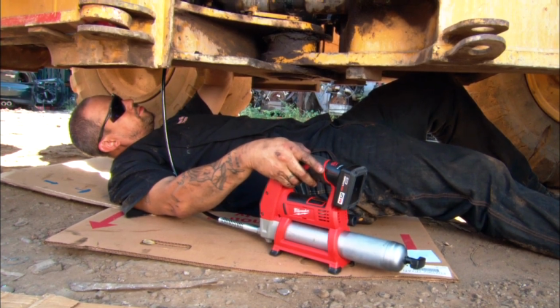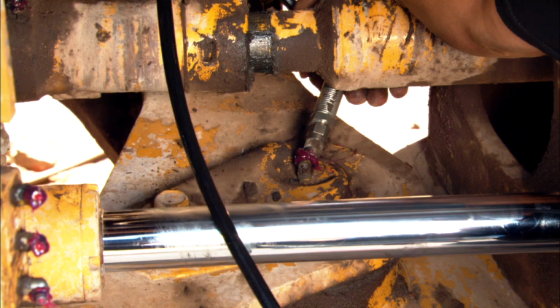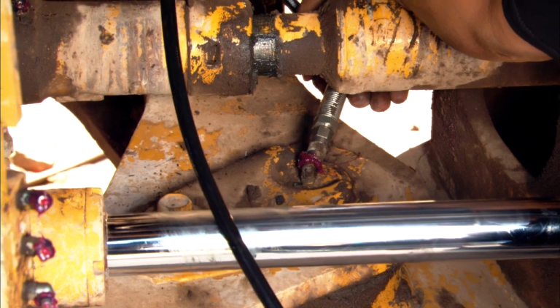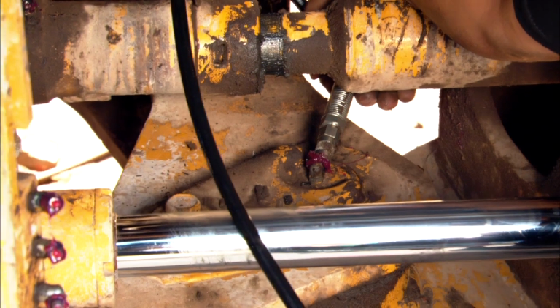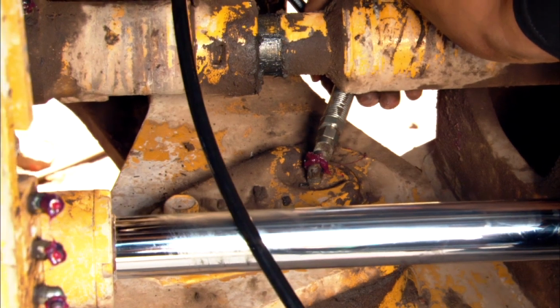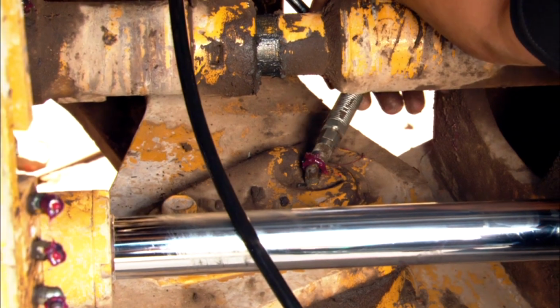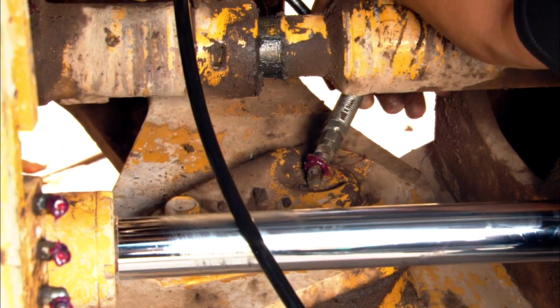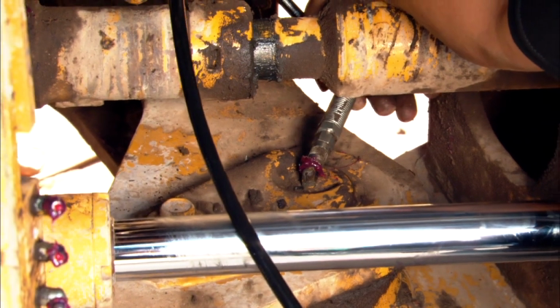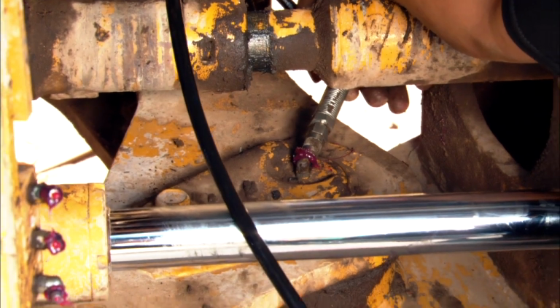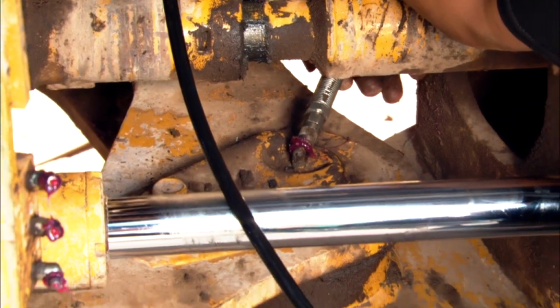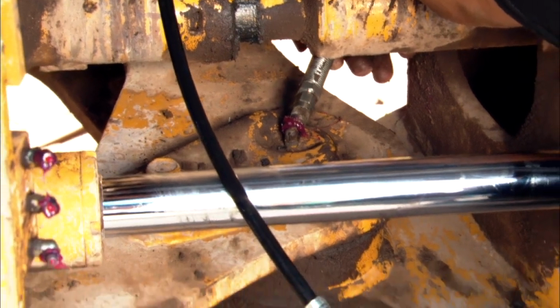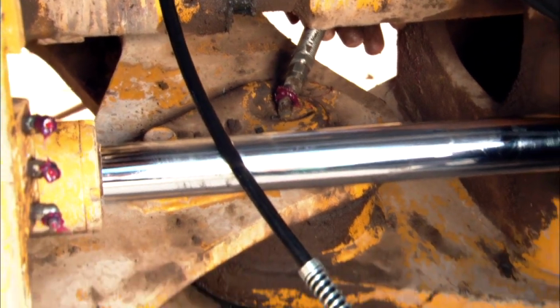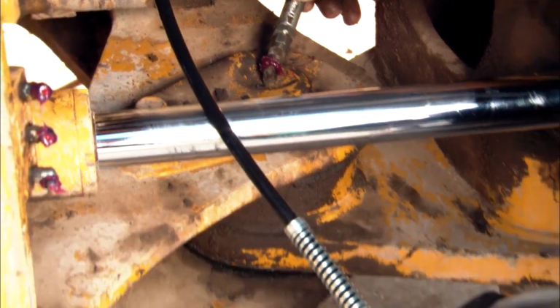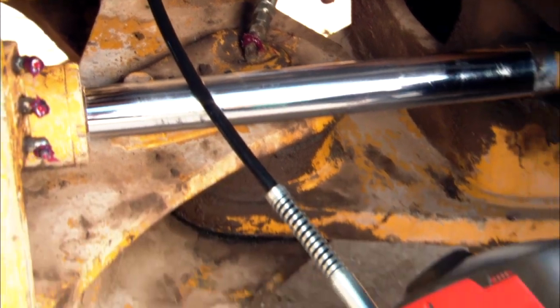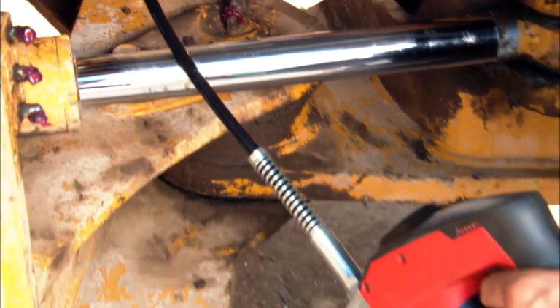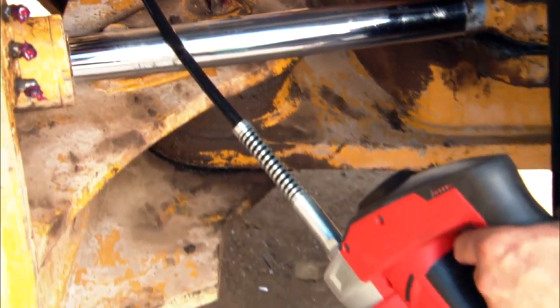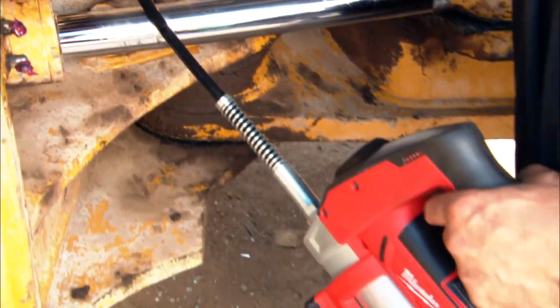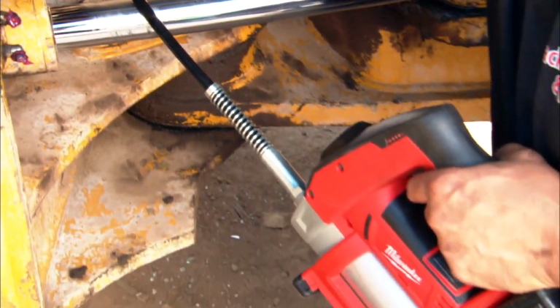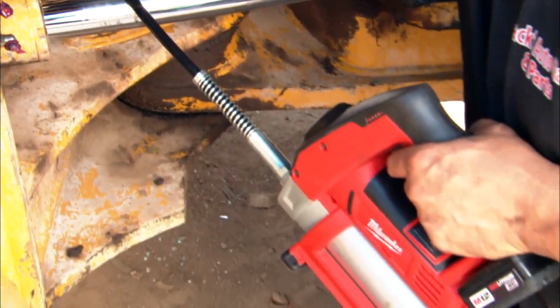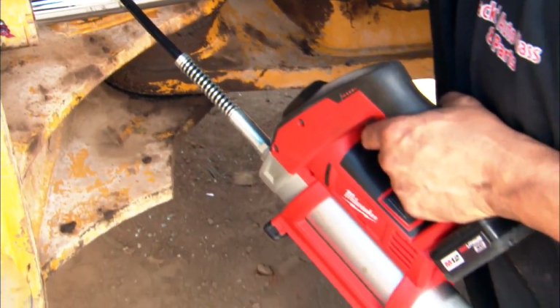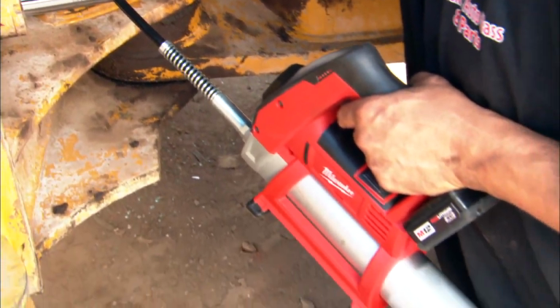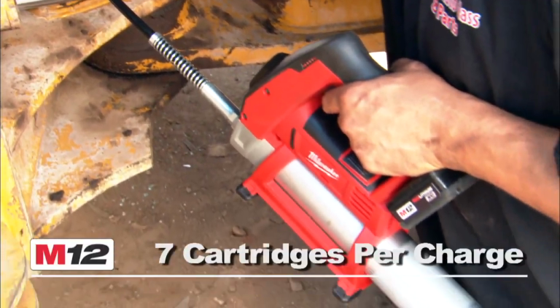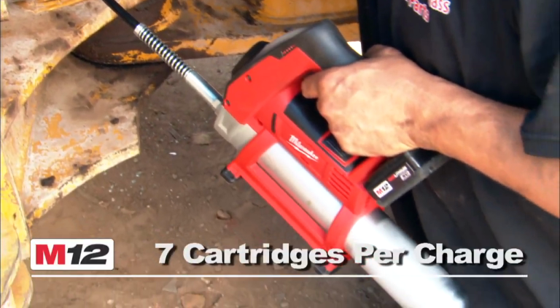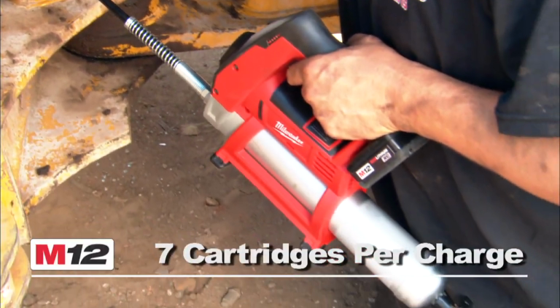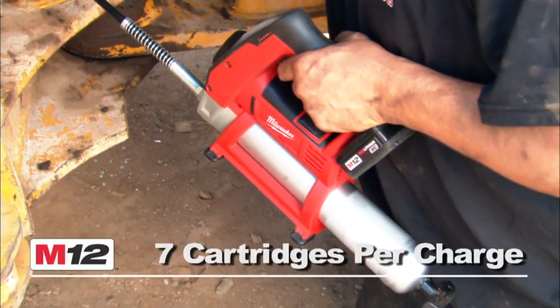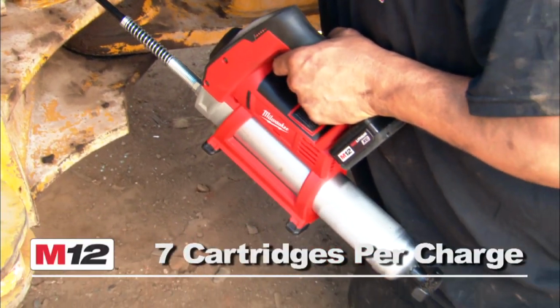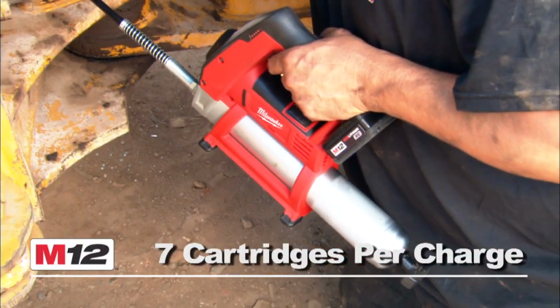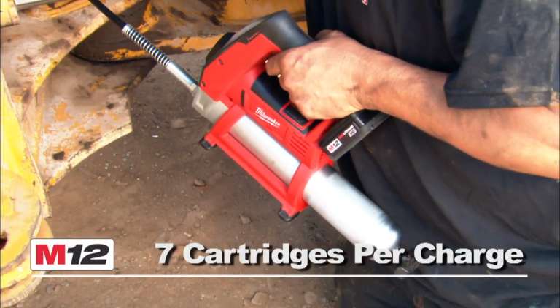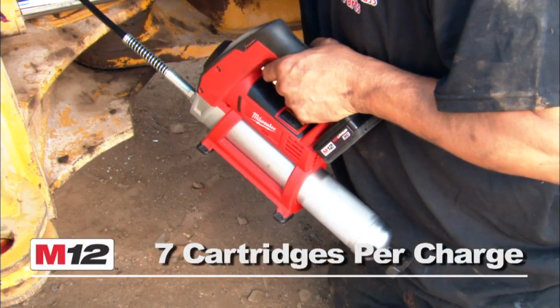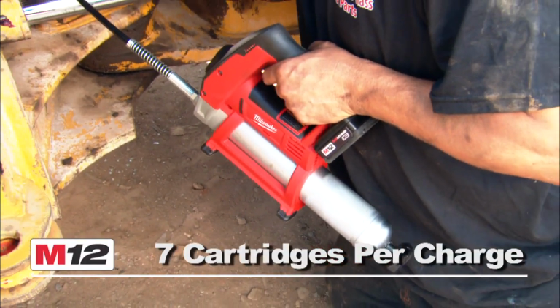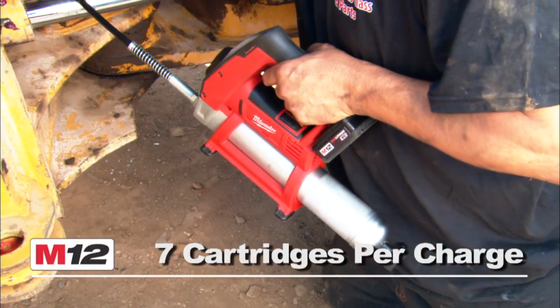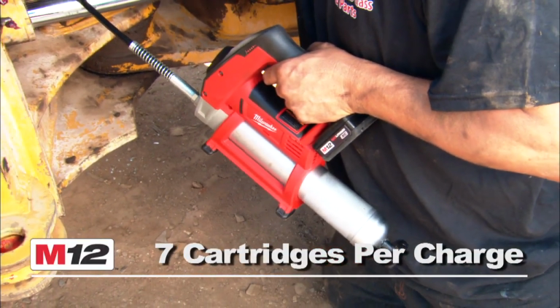The M12 Grease Gun has best-in-class run-time, dispensing up to 7 grease cartridges per charge.